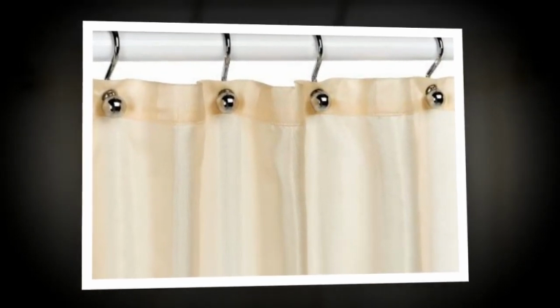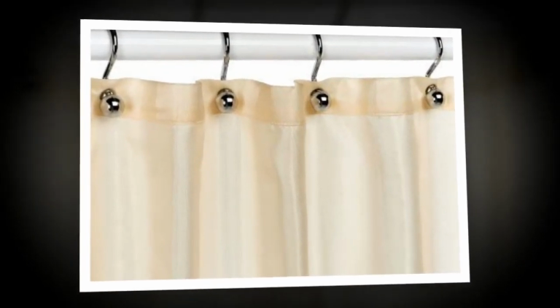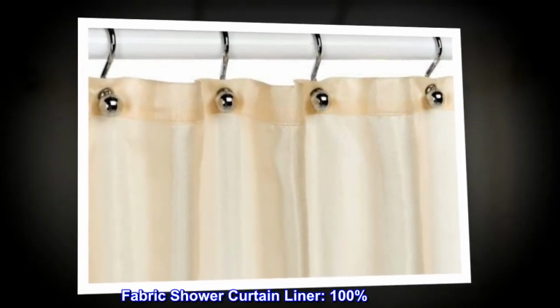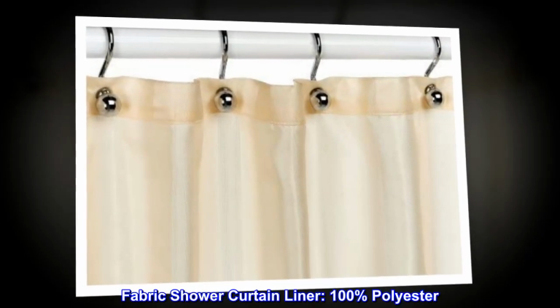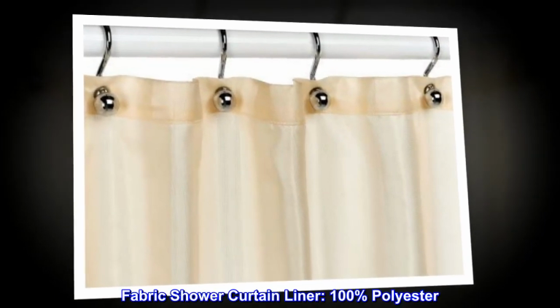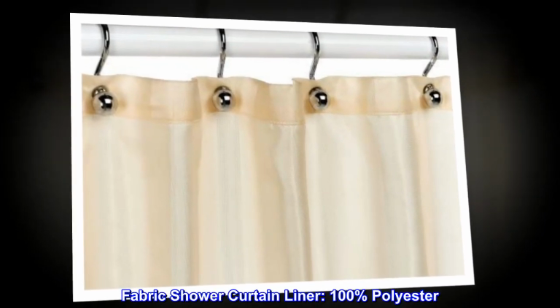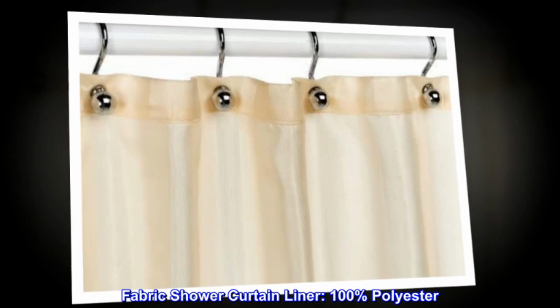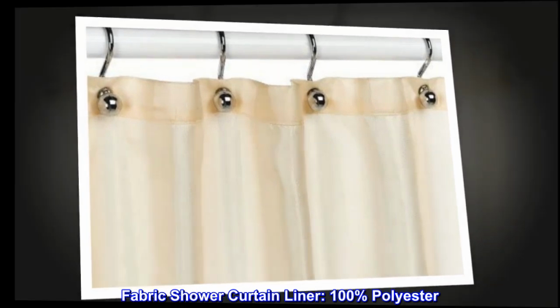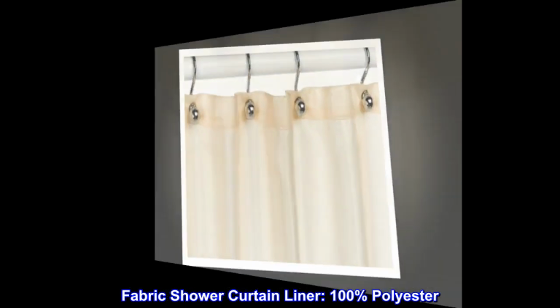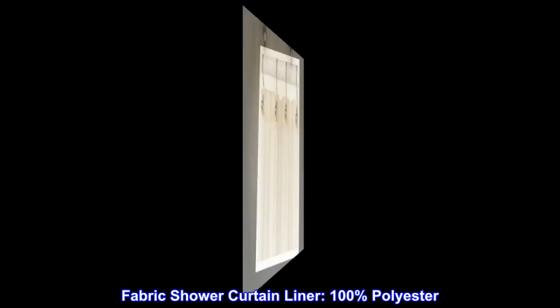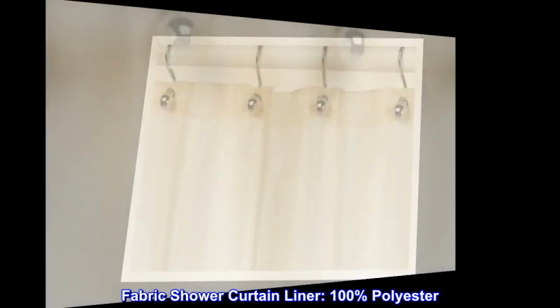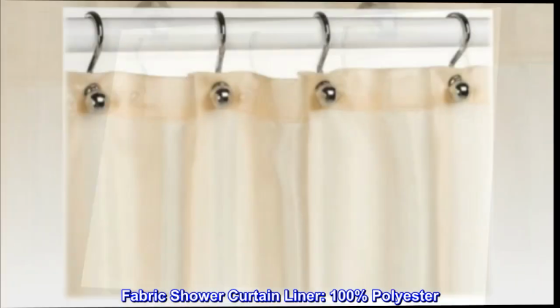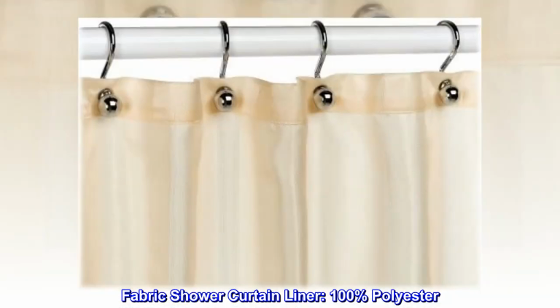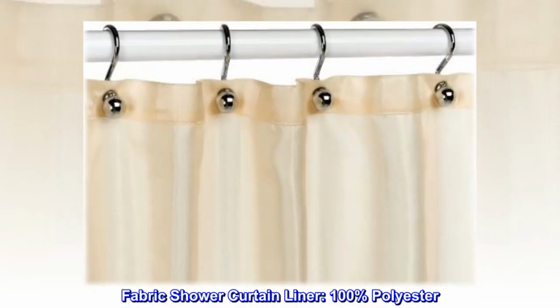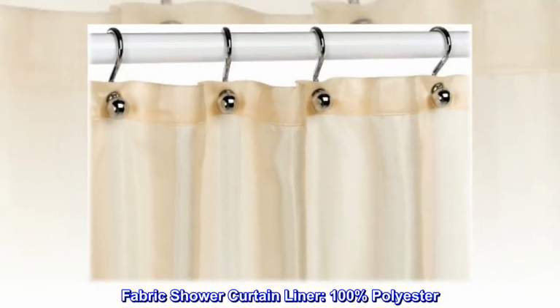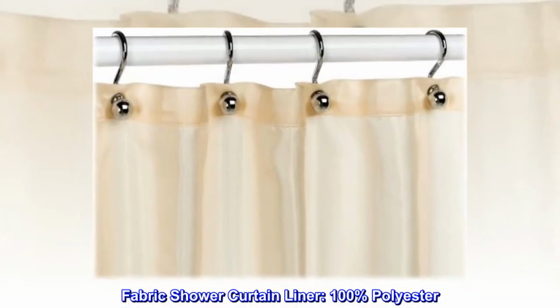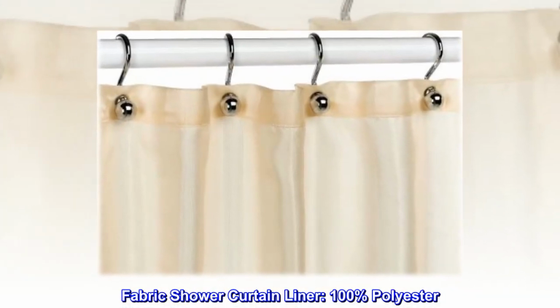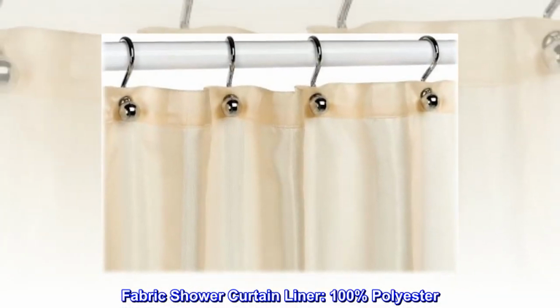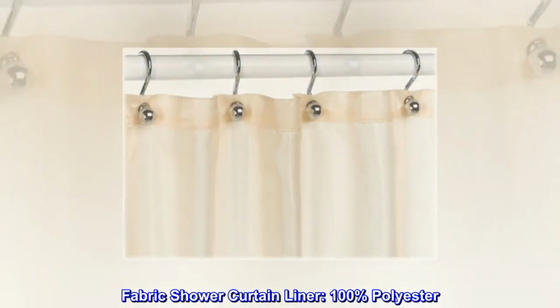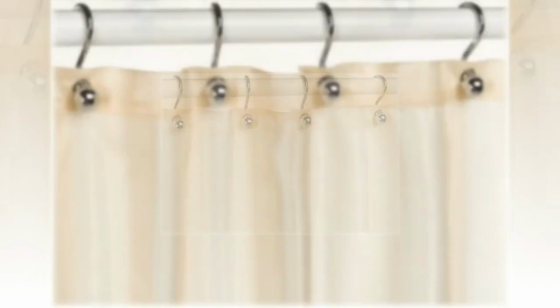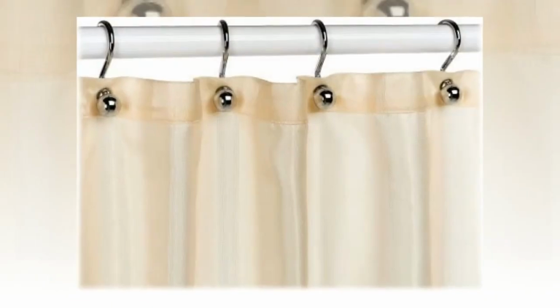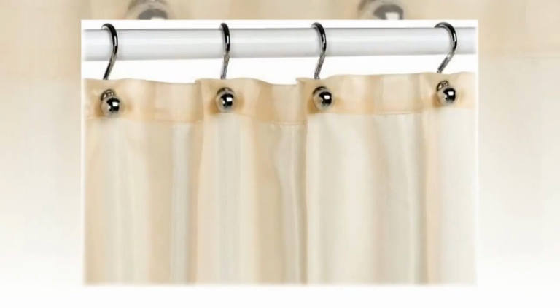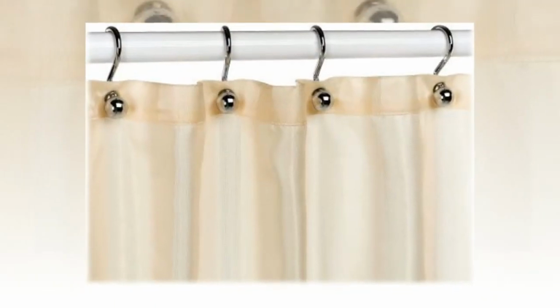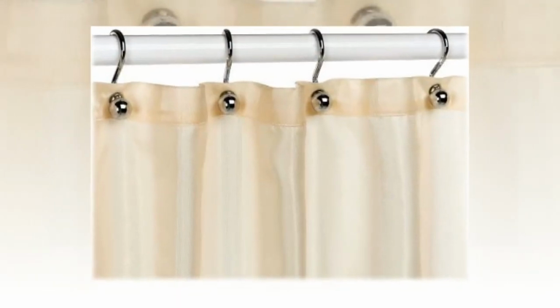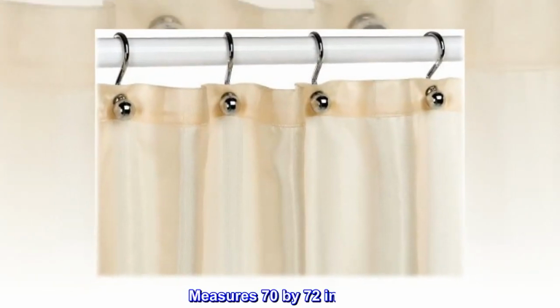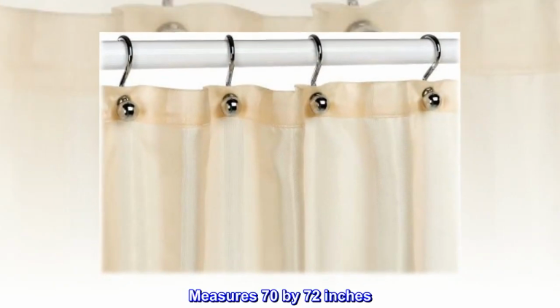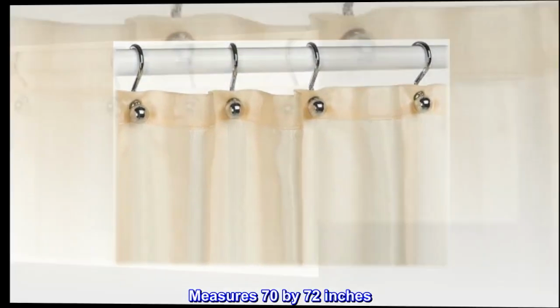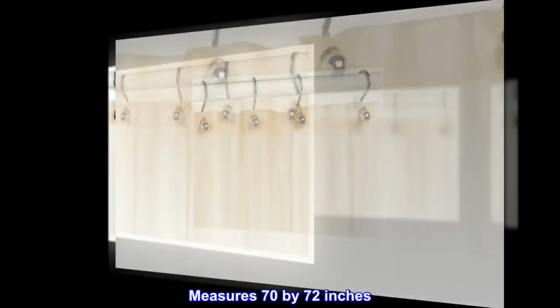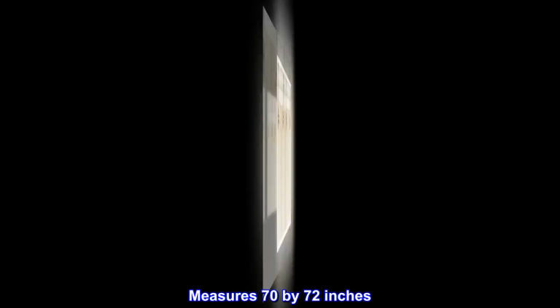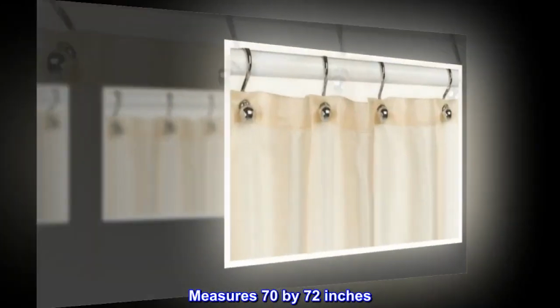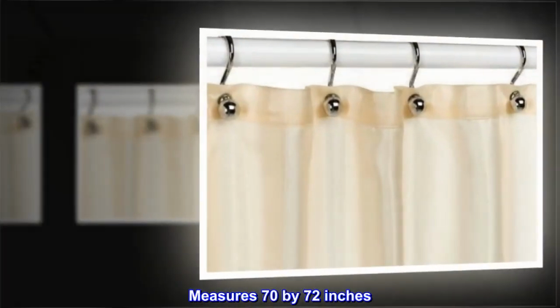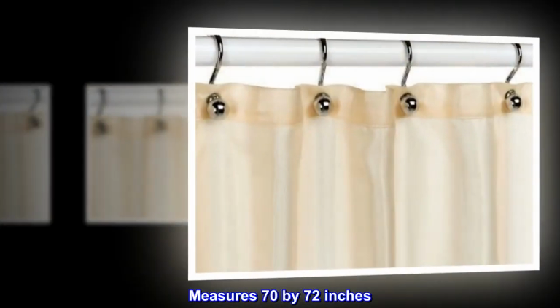Fabric shower curtain liner. 100% polyester. Measures 70 by 72 inches.